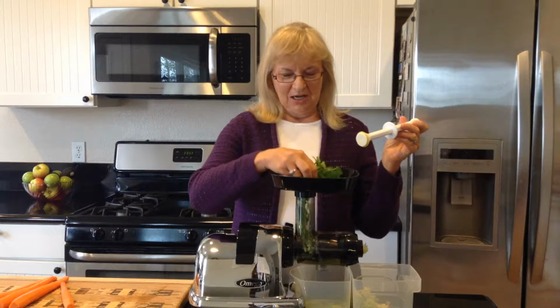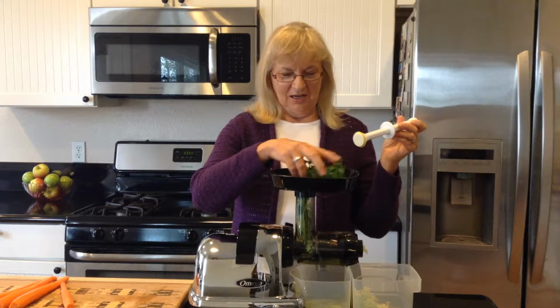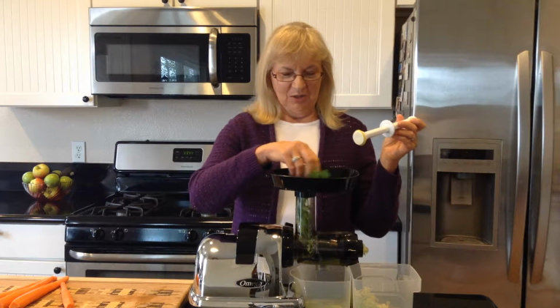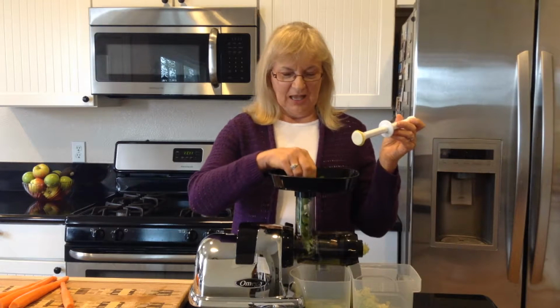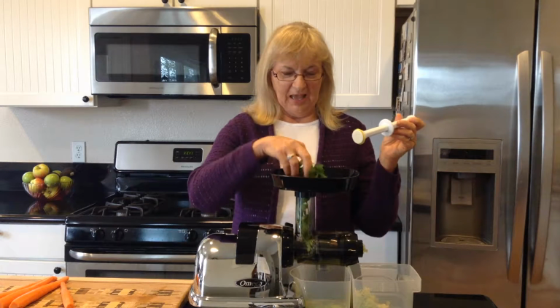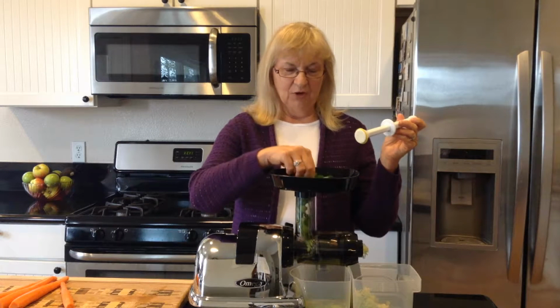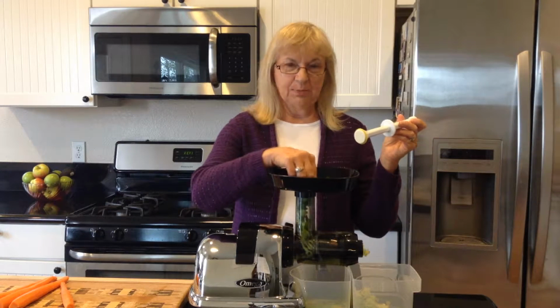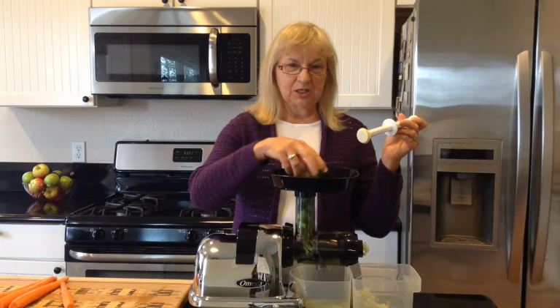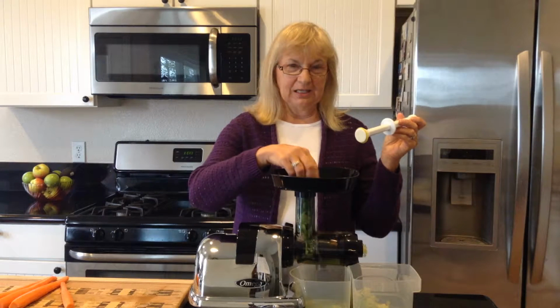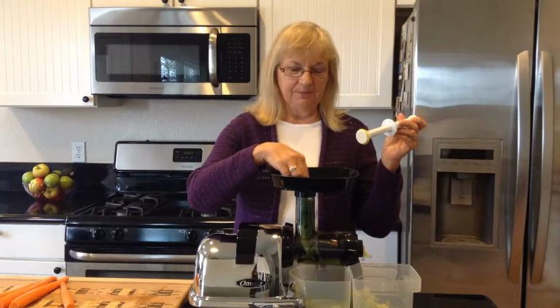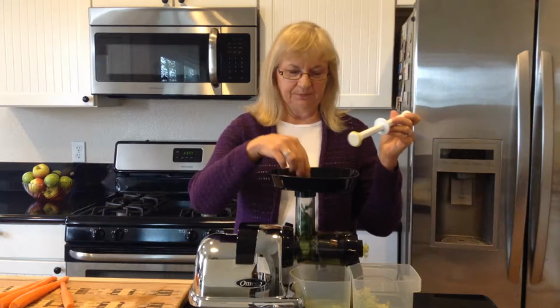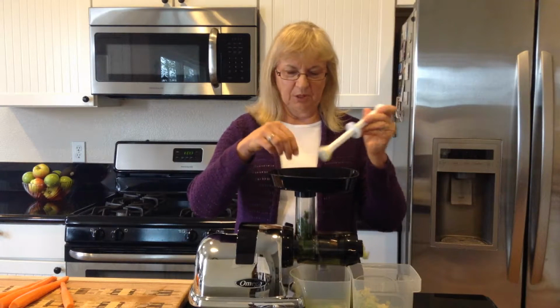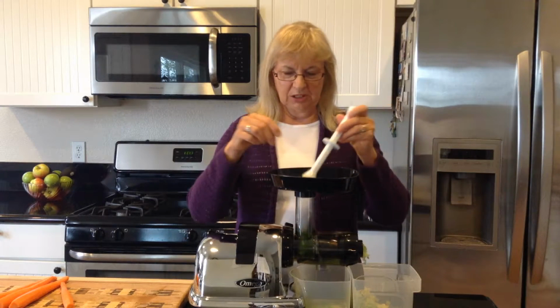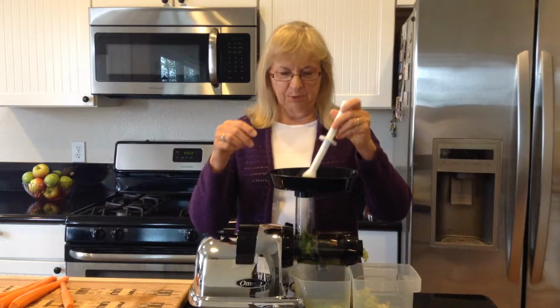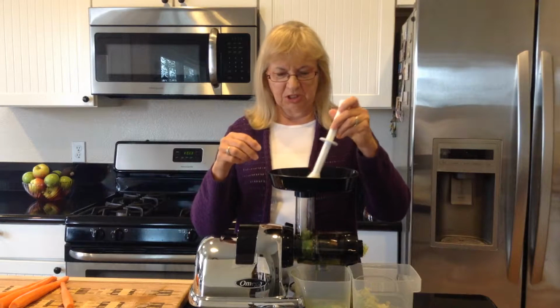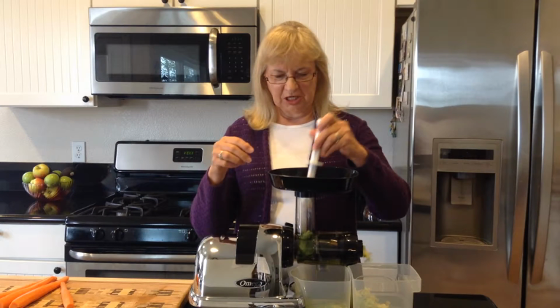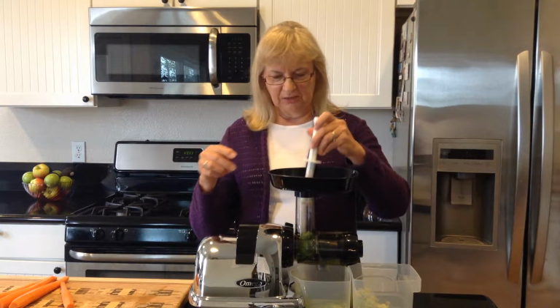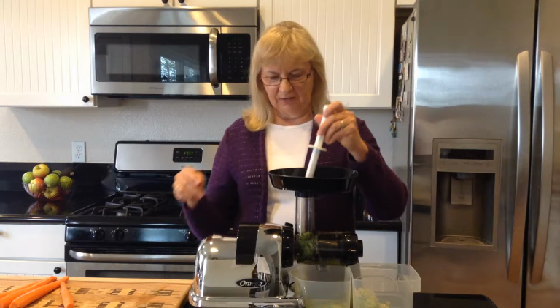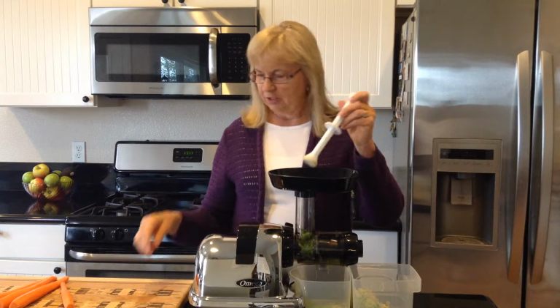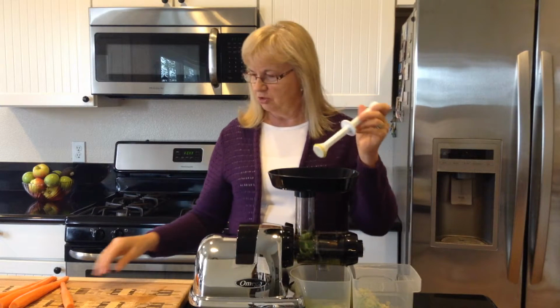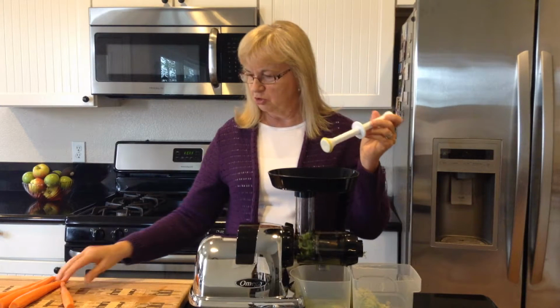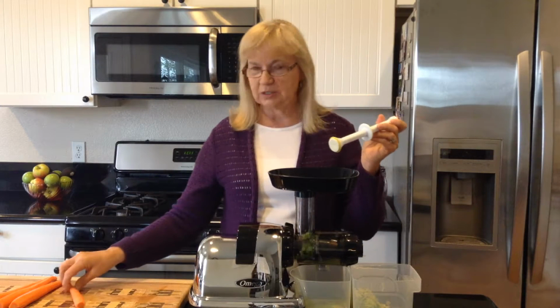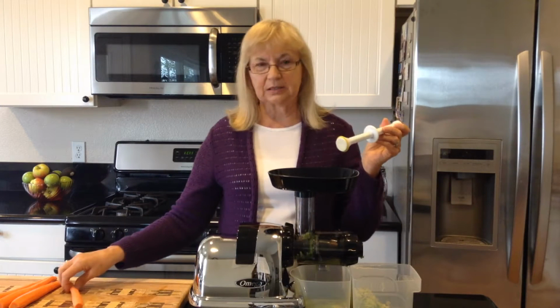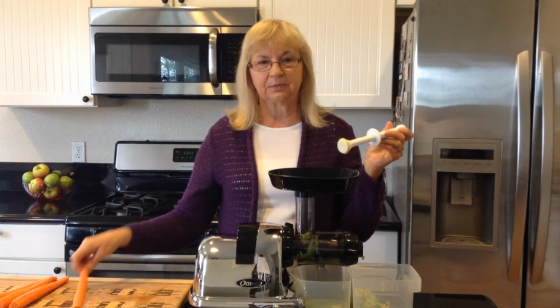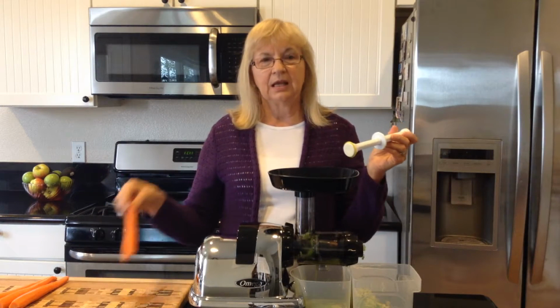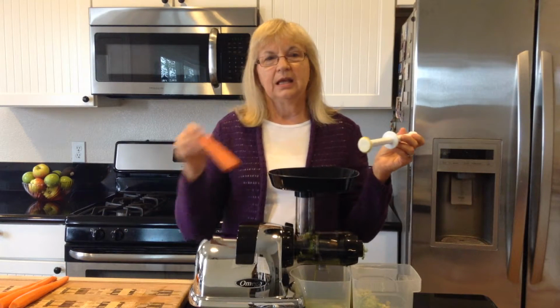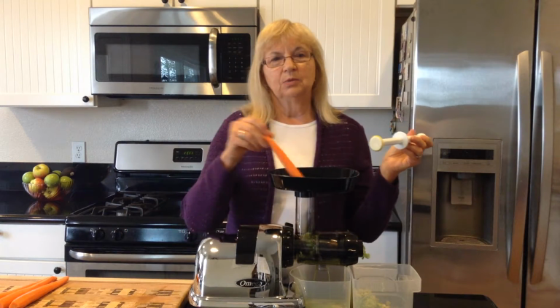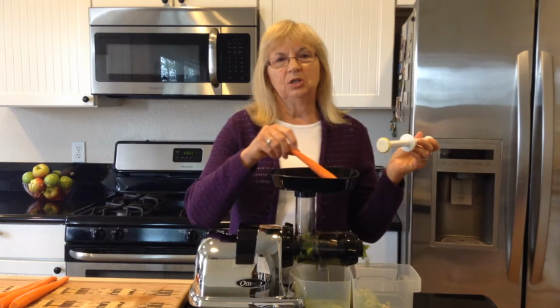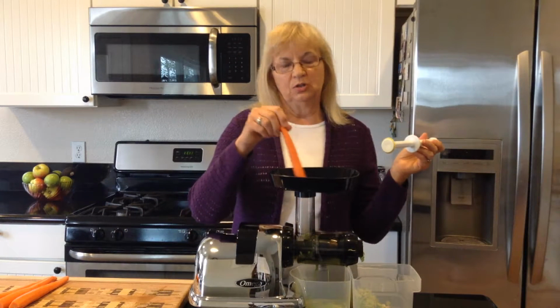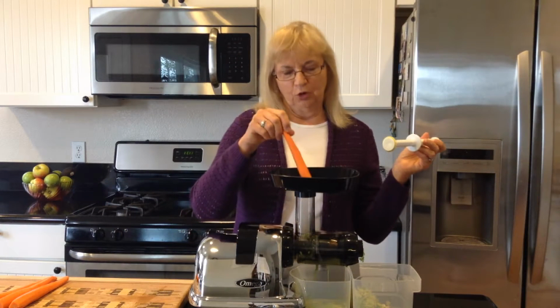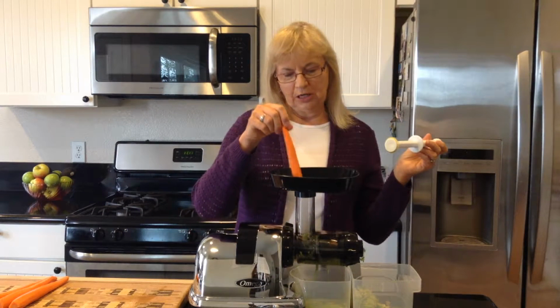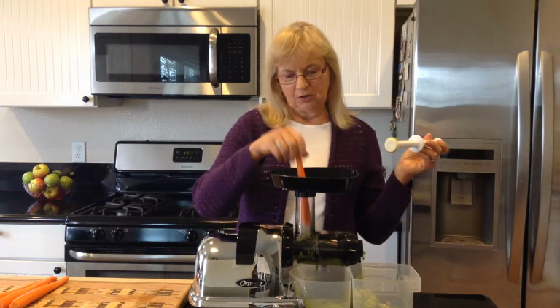I'm going to use a handful of parsley. Parsley adds such a nice flavor to your juices. Then we're going to use four carrots.